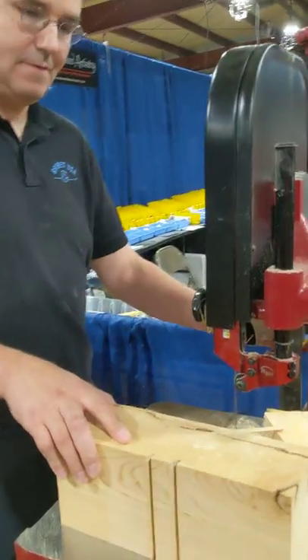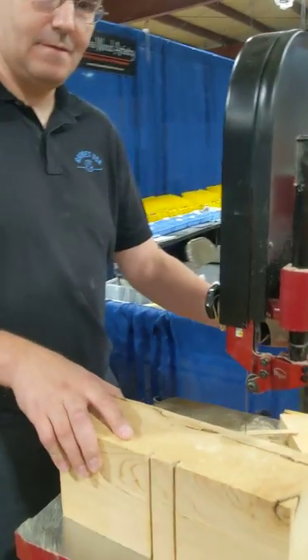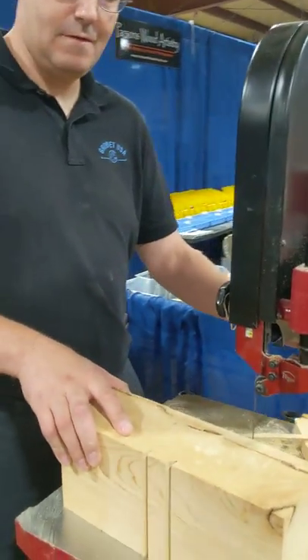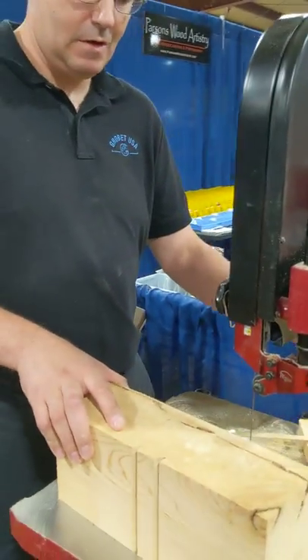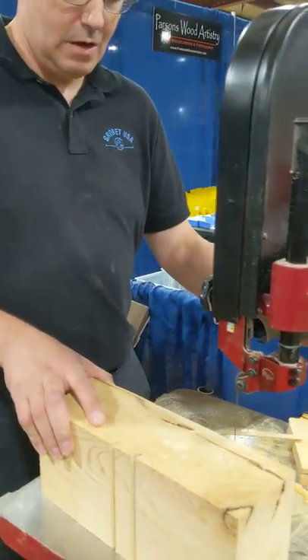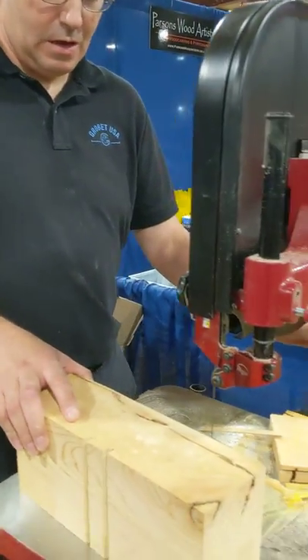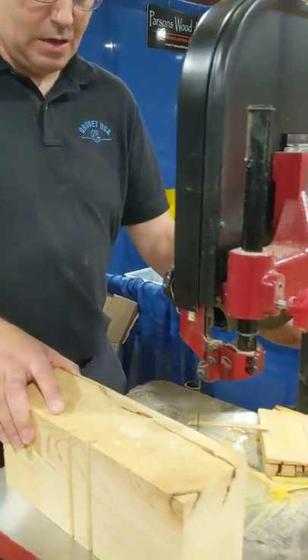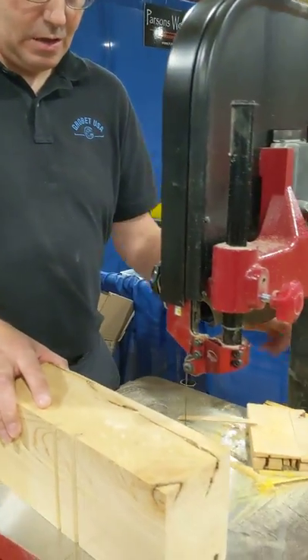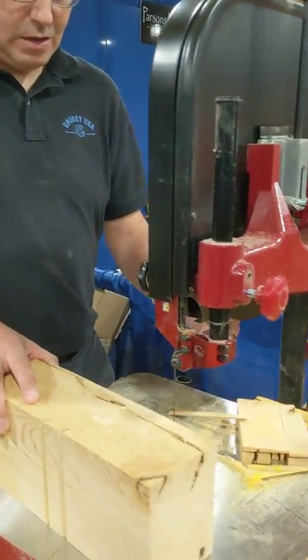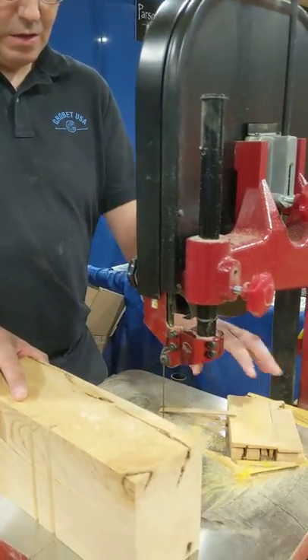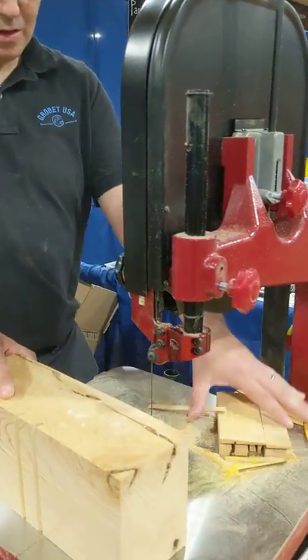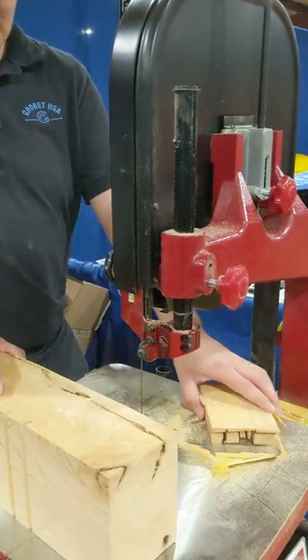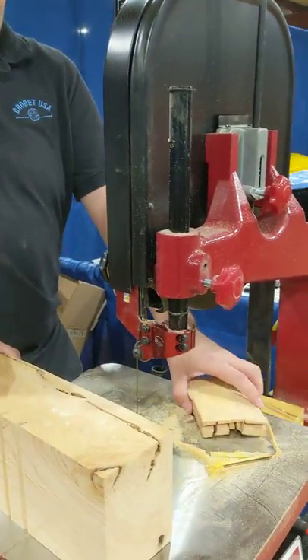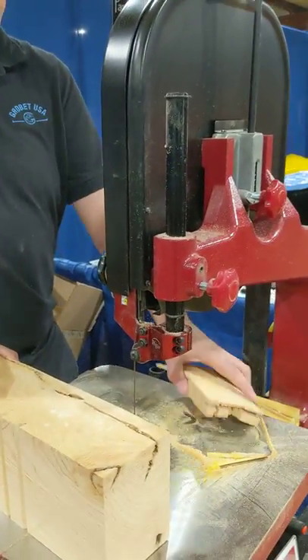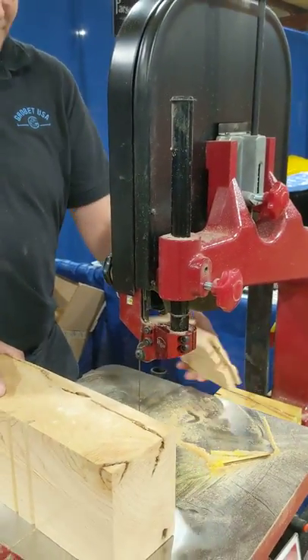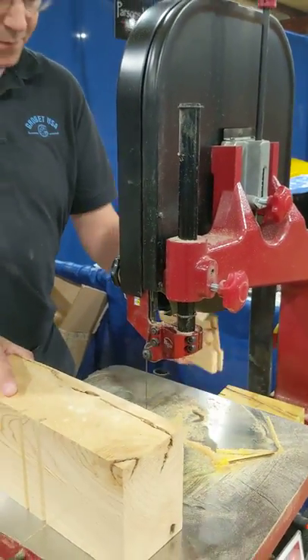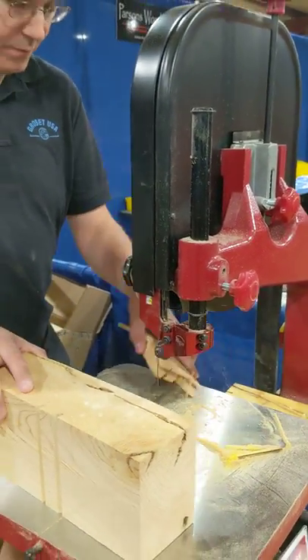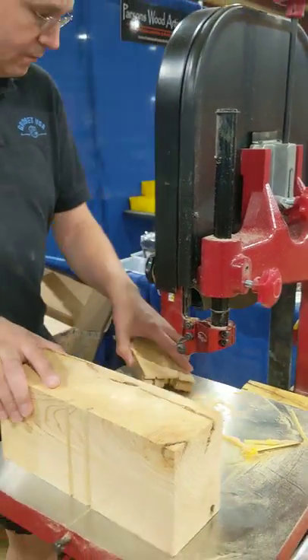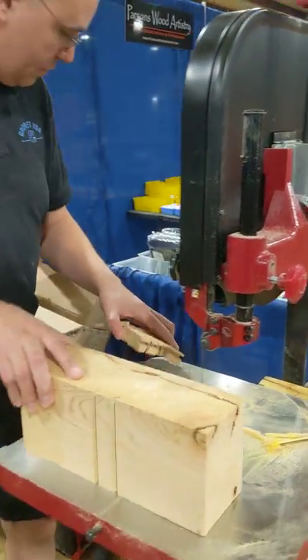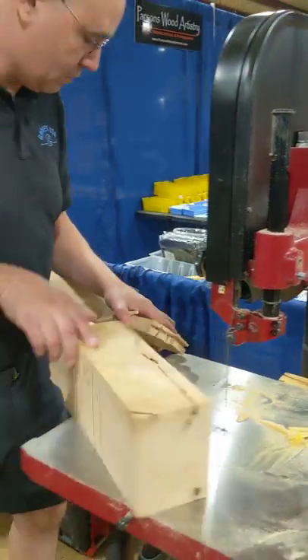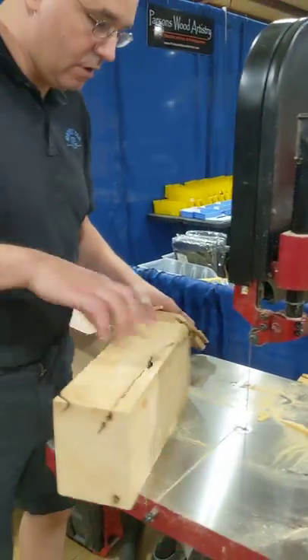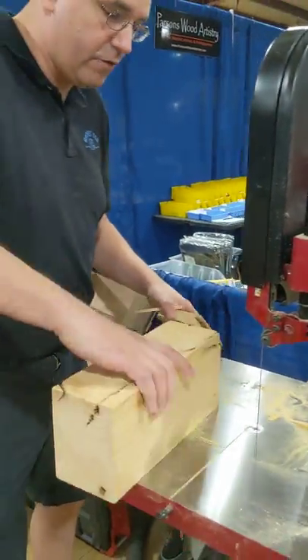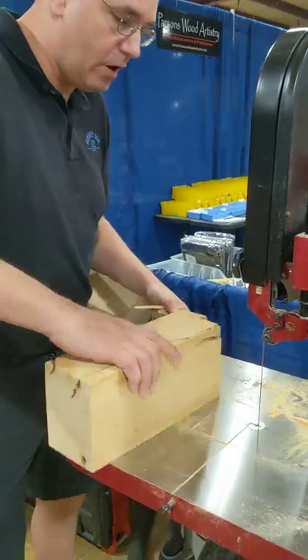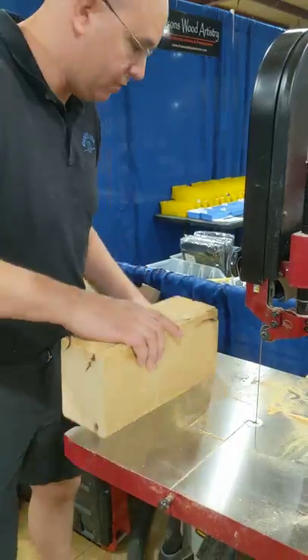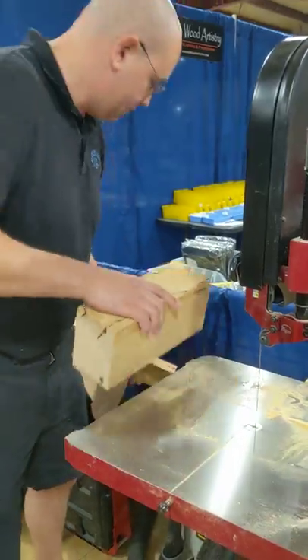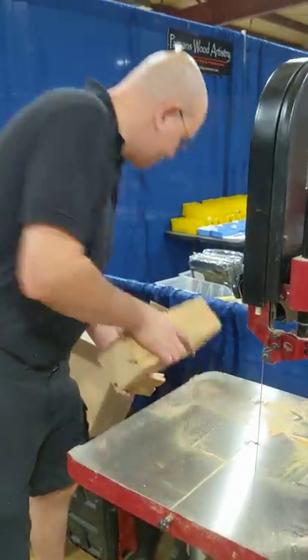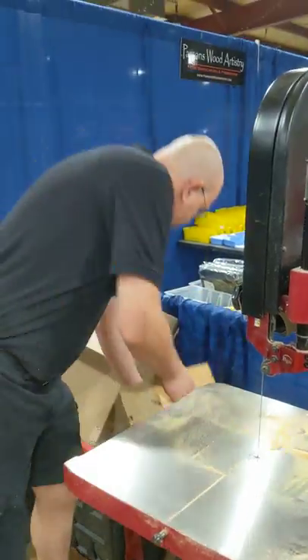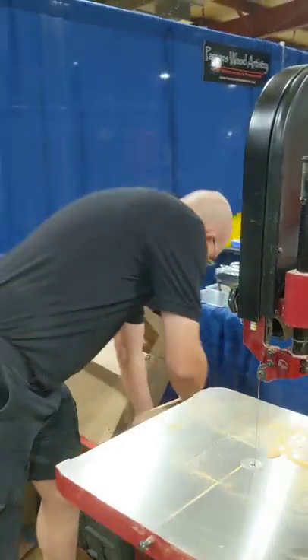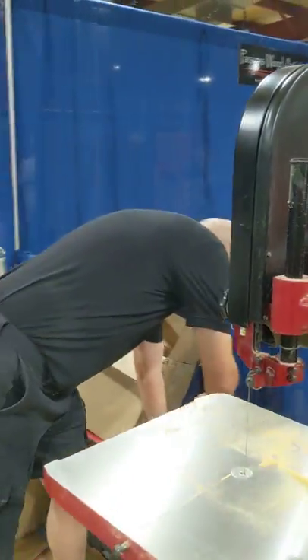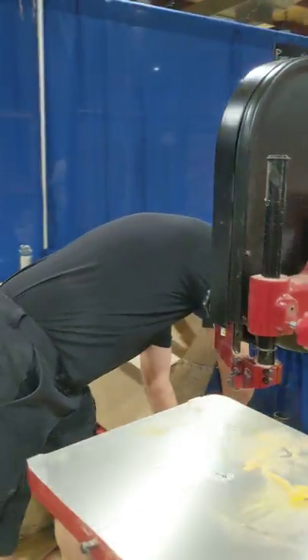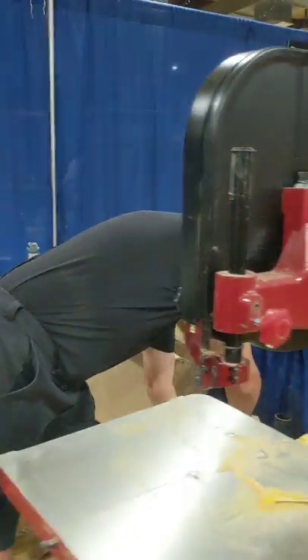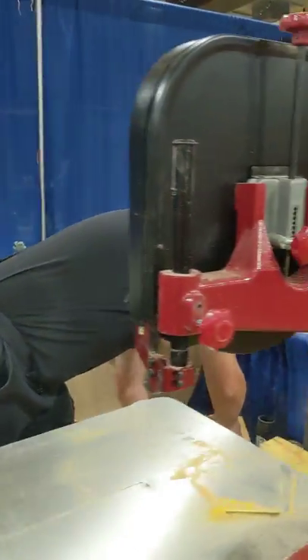Don't forget, we've got Jeff from the Walnut Lot over here at the Scroll Saw Corral as well.